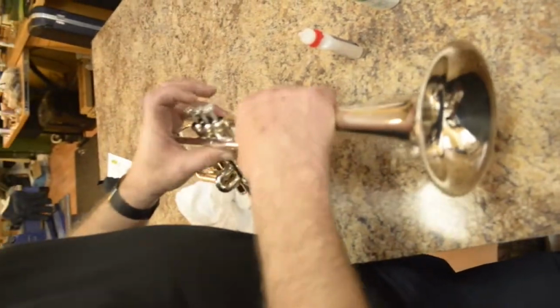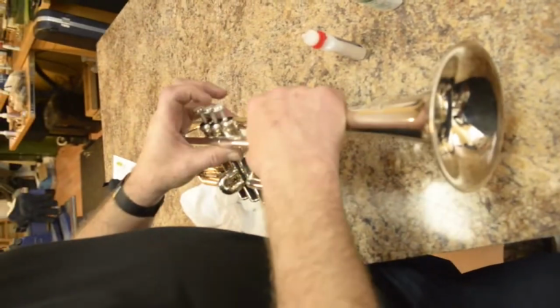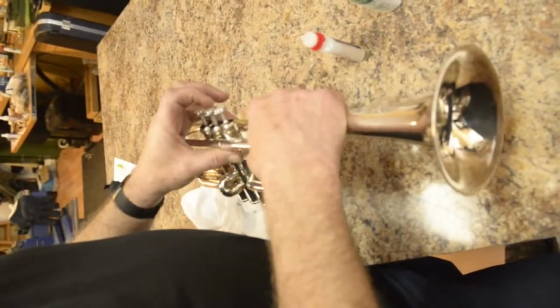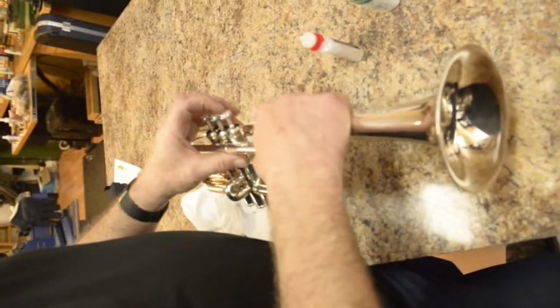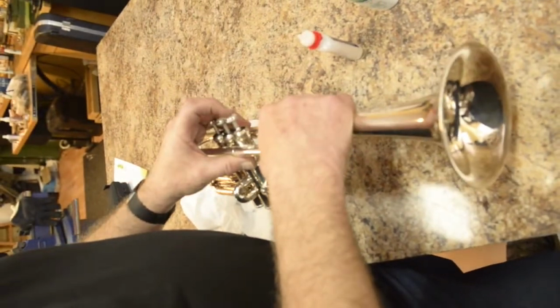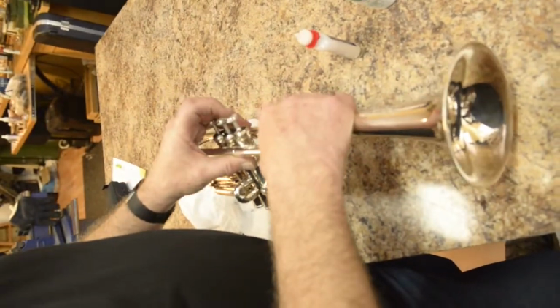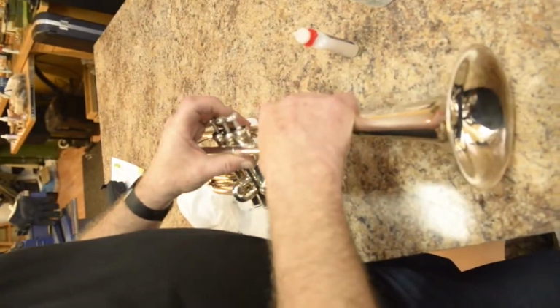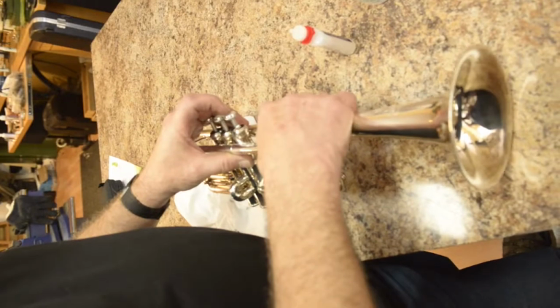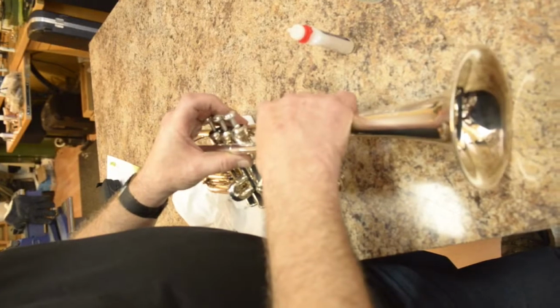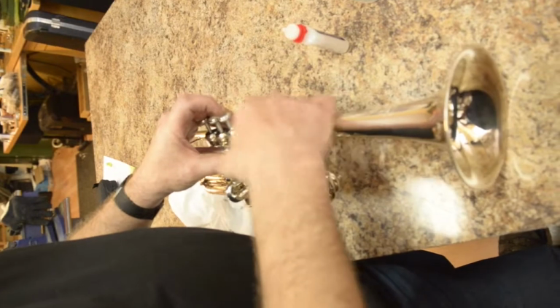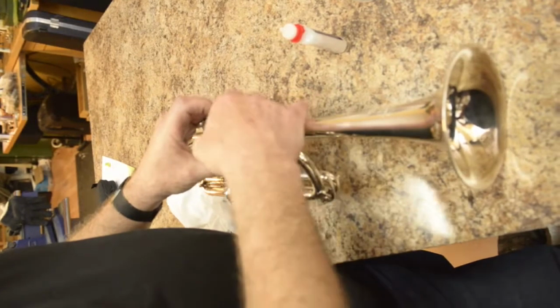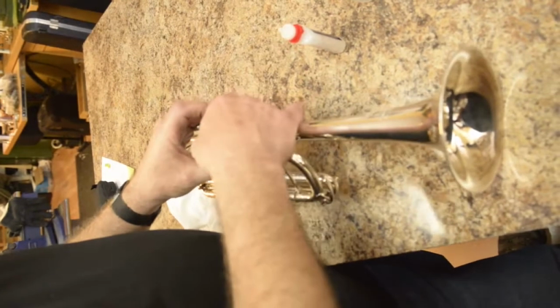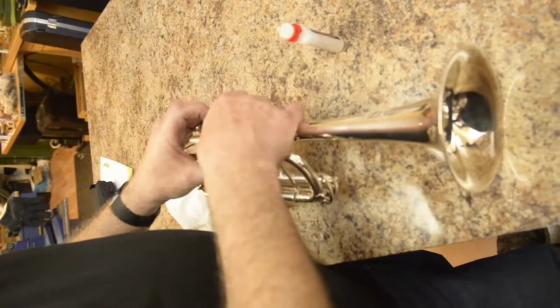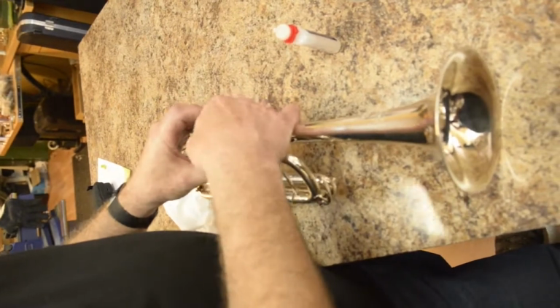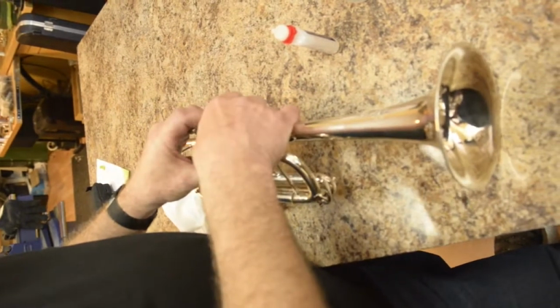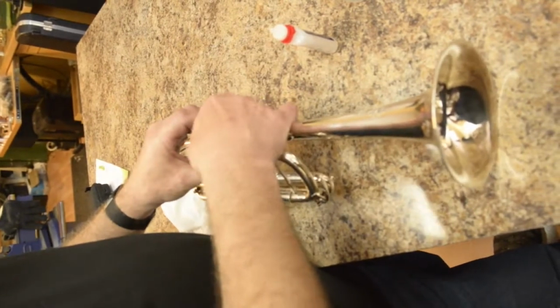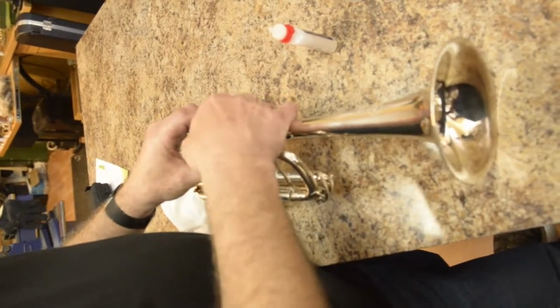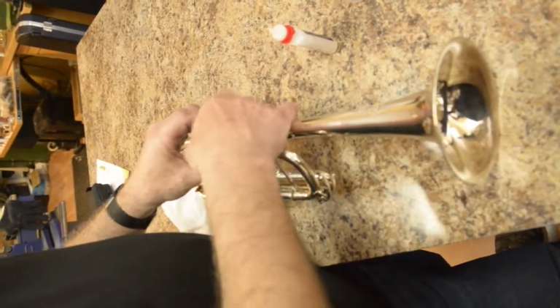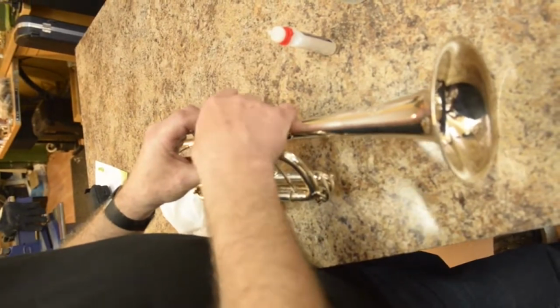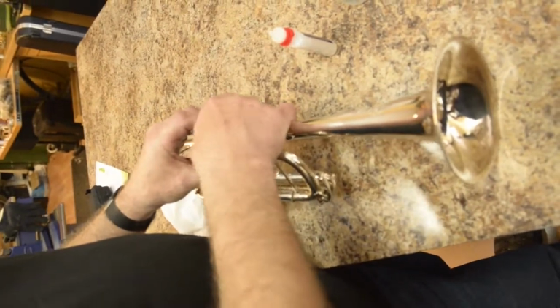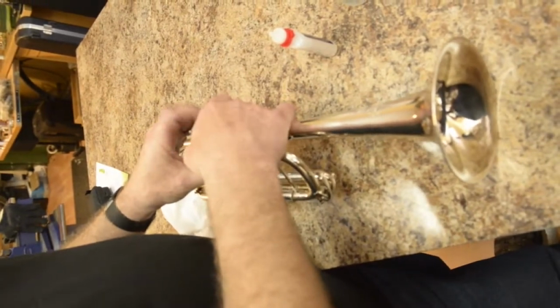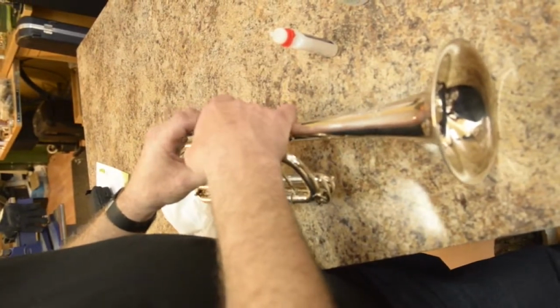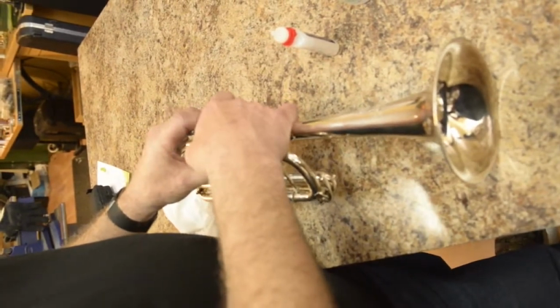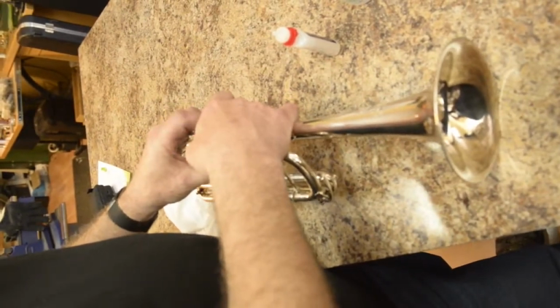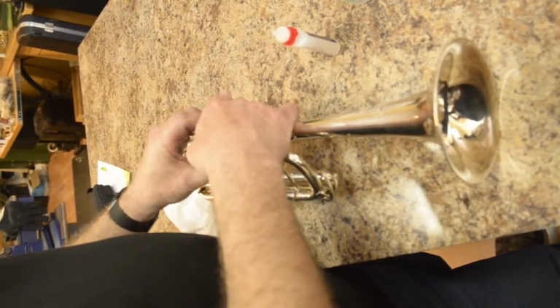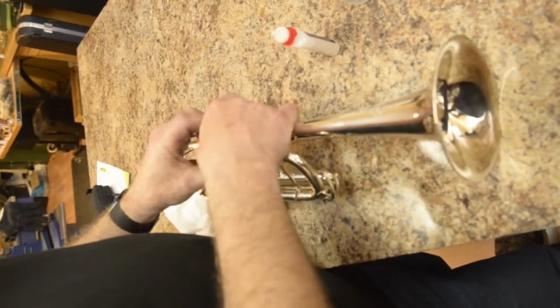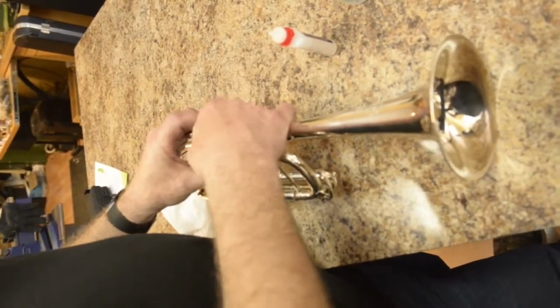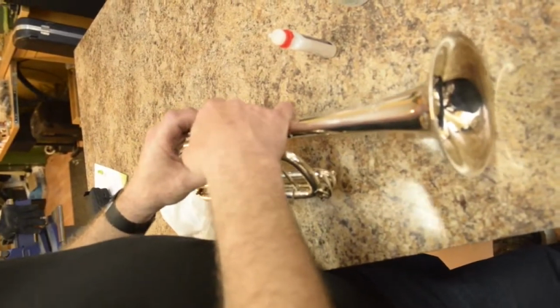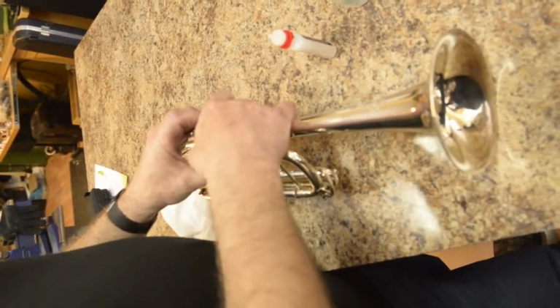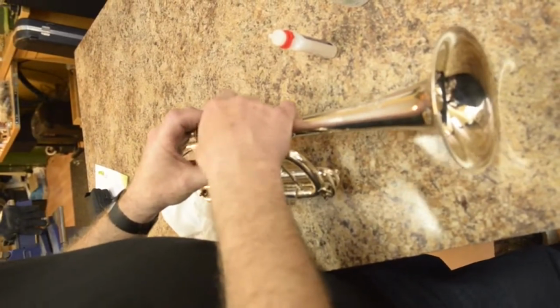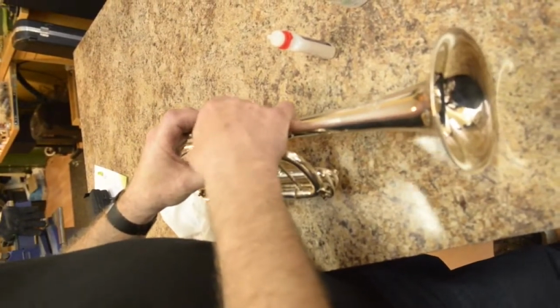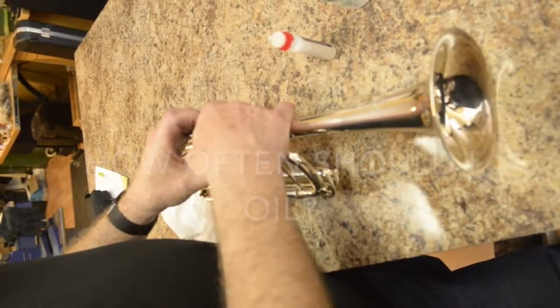You'll notice I put it straight in and didn't have to wiggle it around at all. And freshly done.